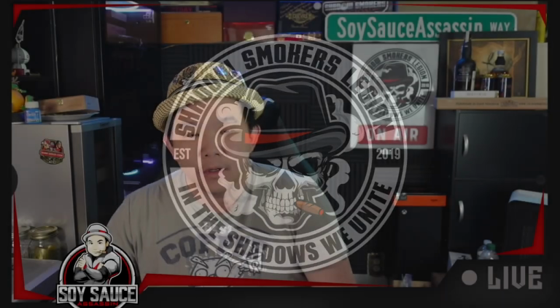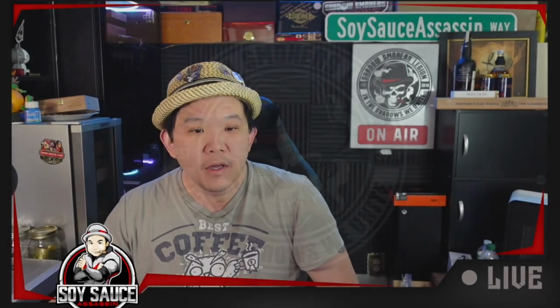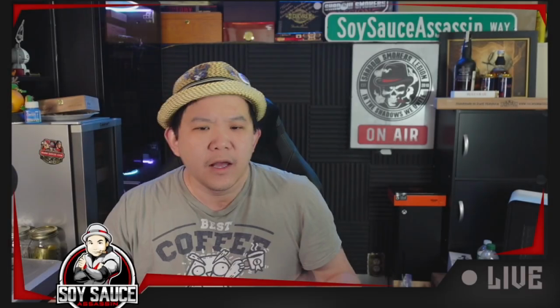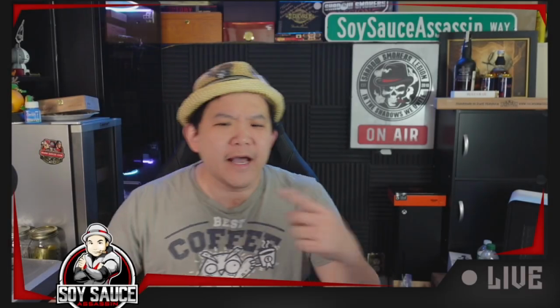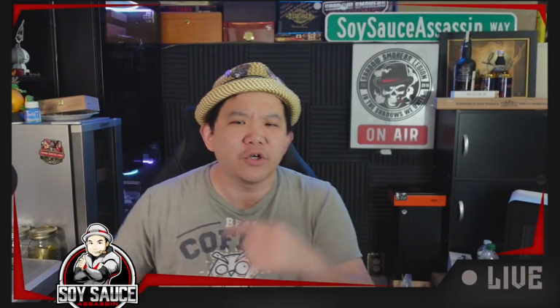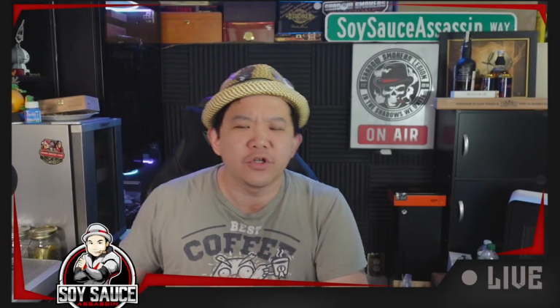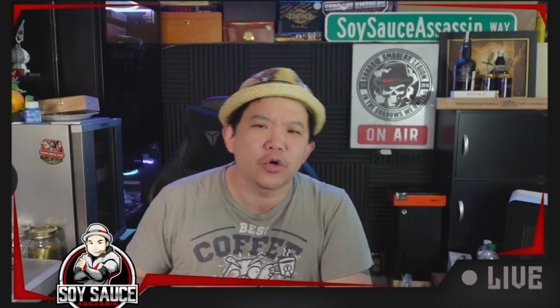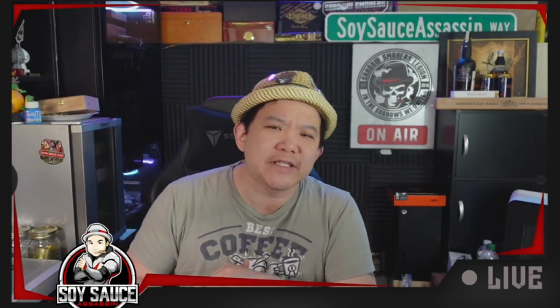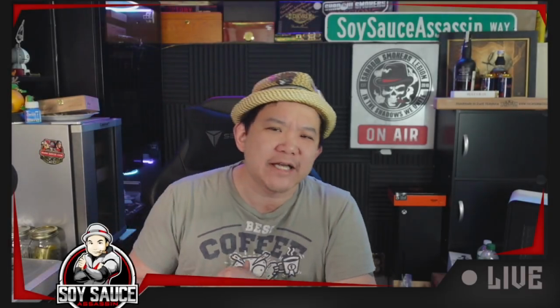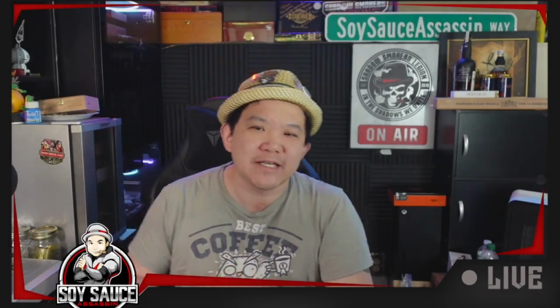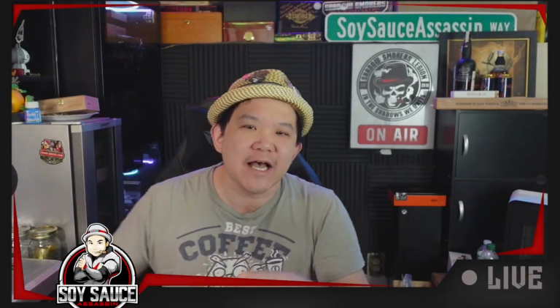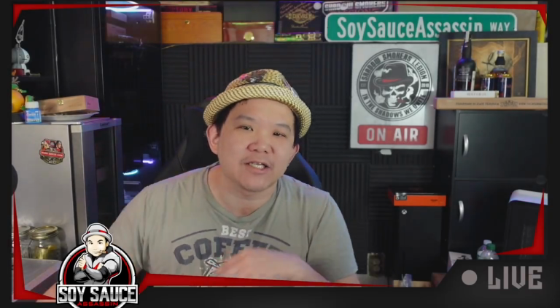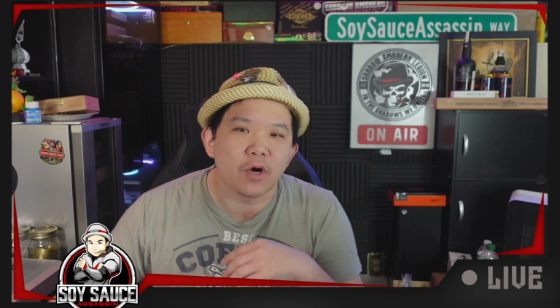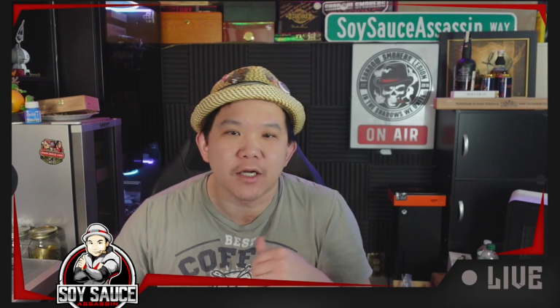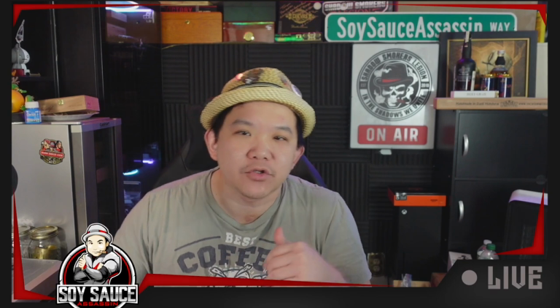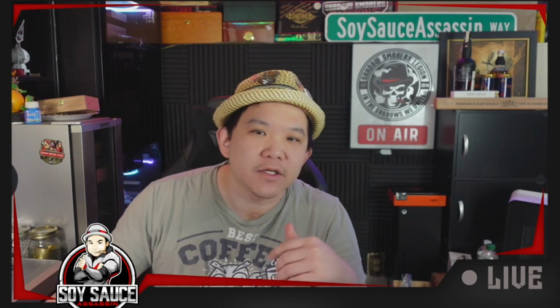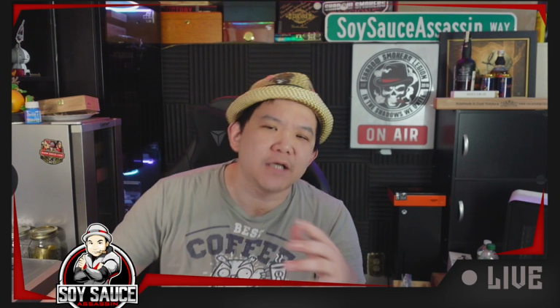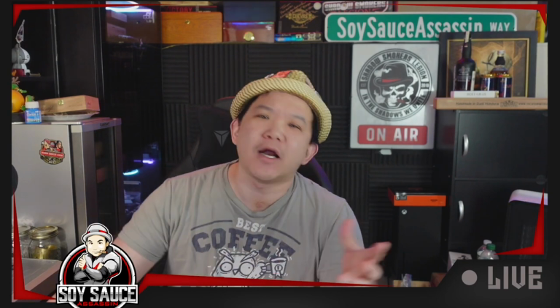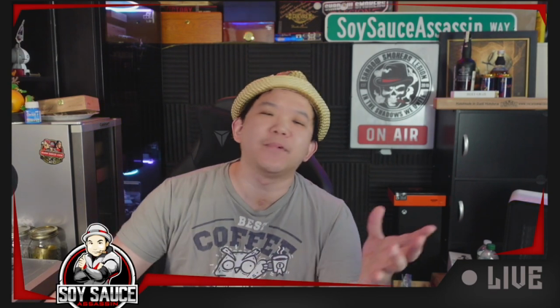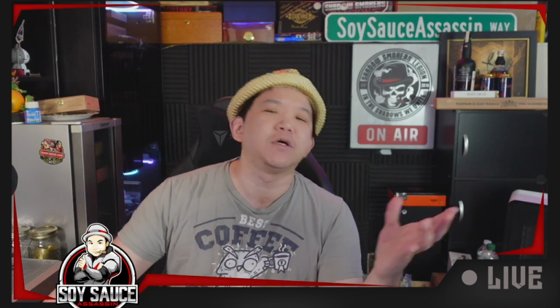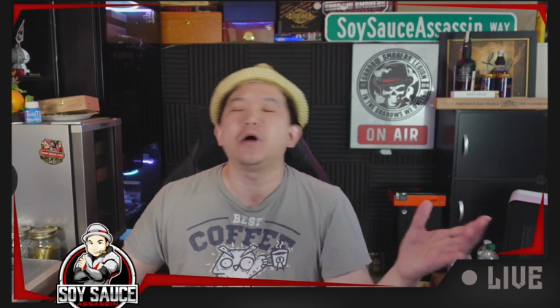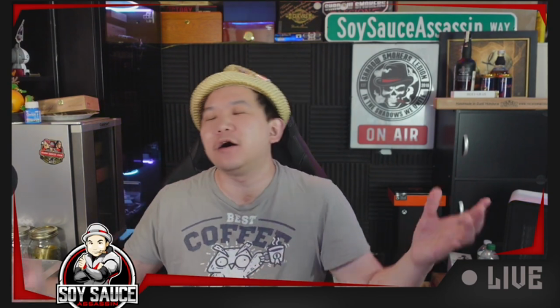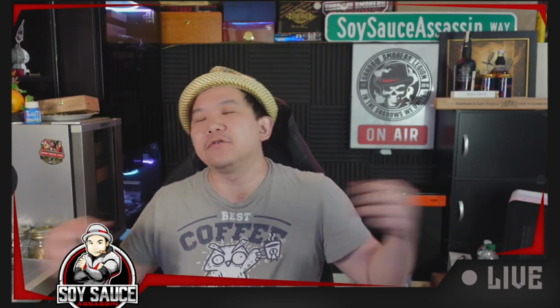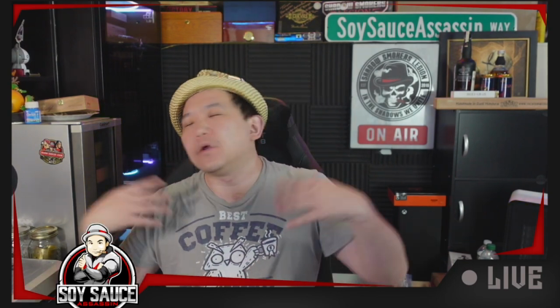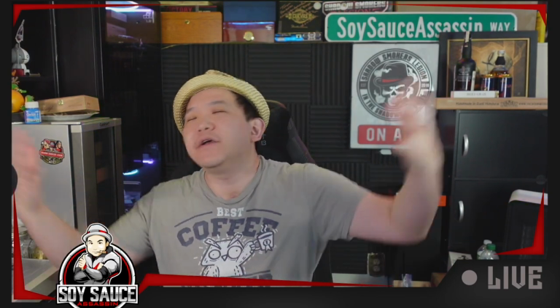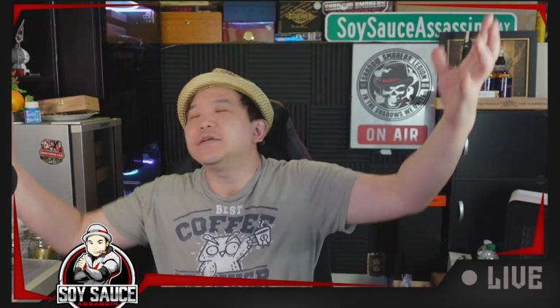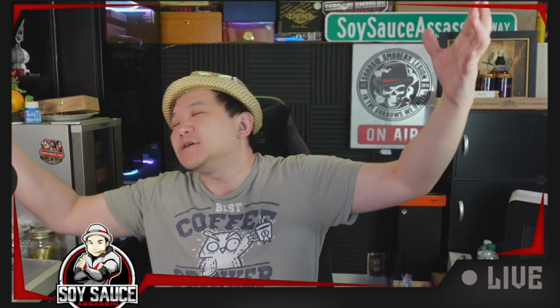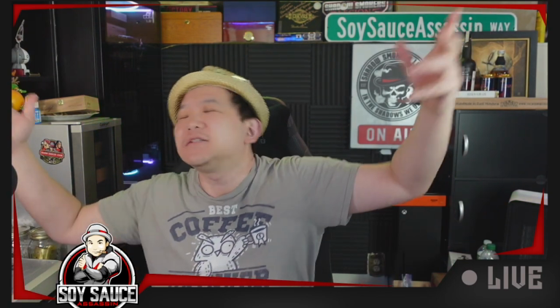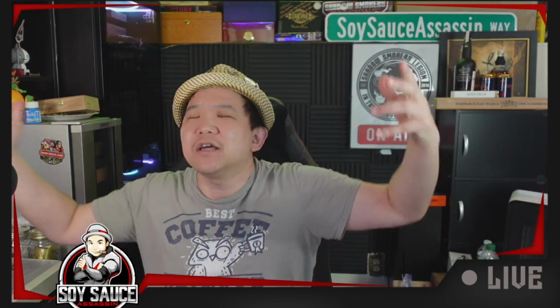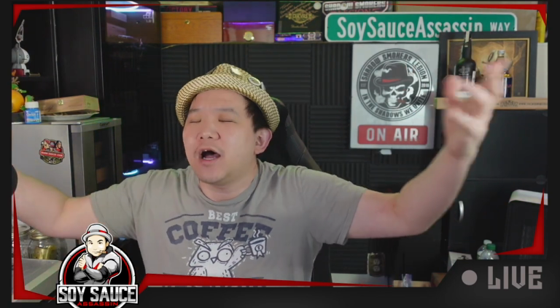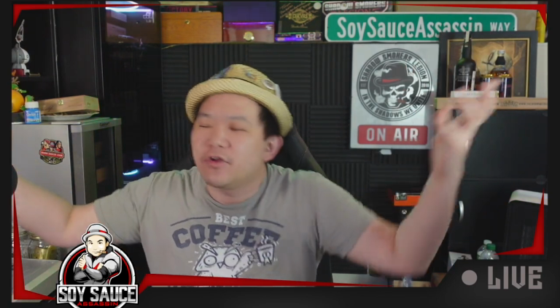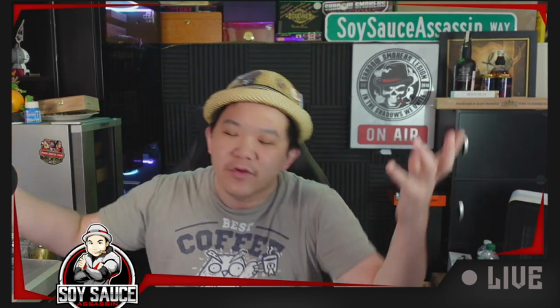Hey guys, only the soy sauce, and welcome to another episode of Glorious Cigar Review.